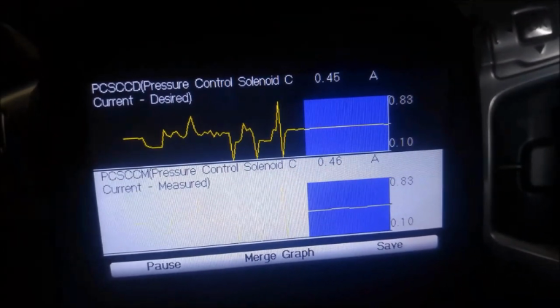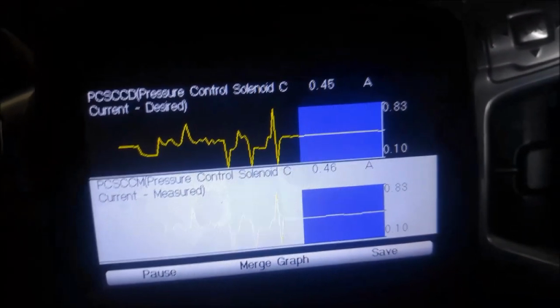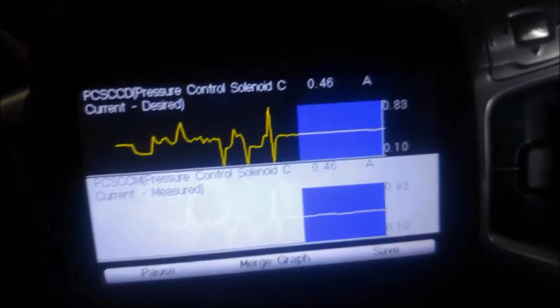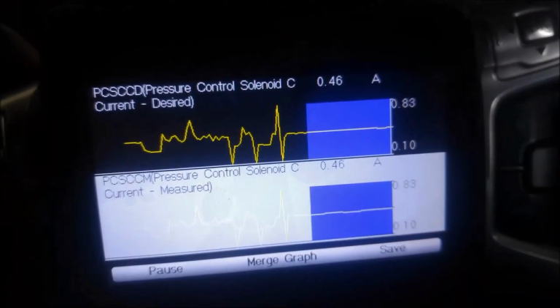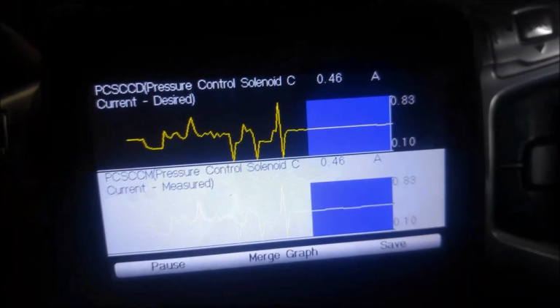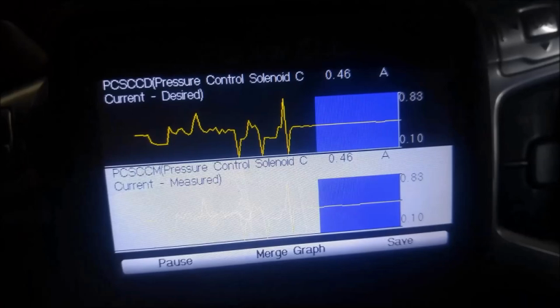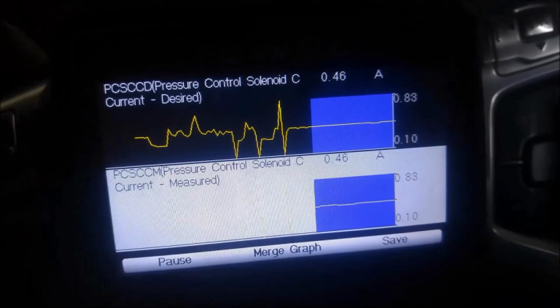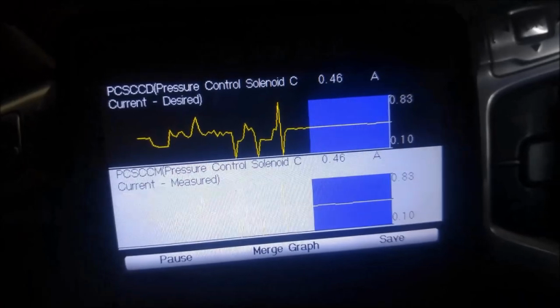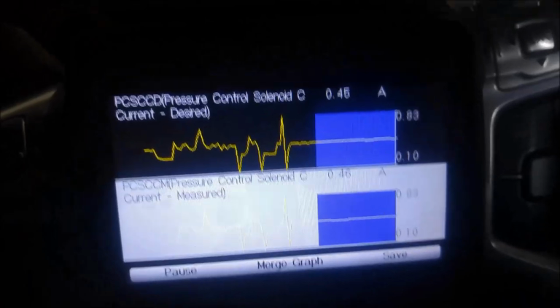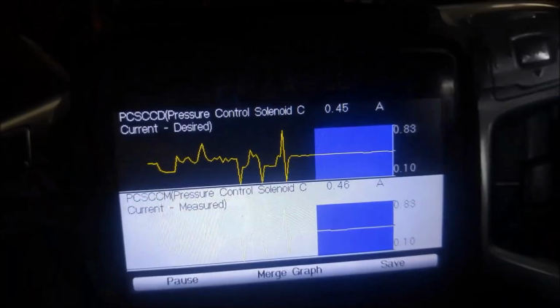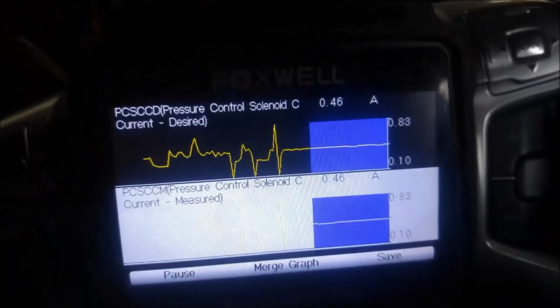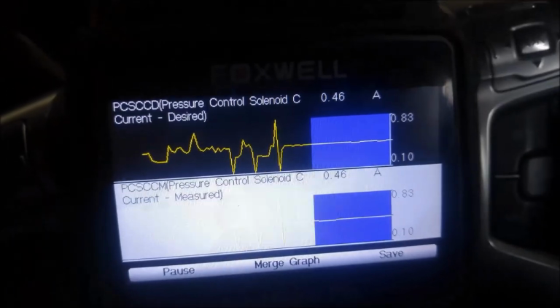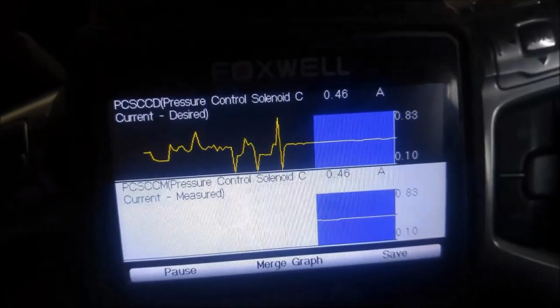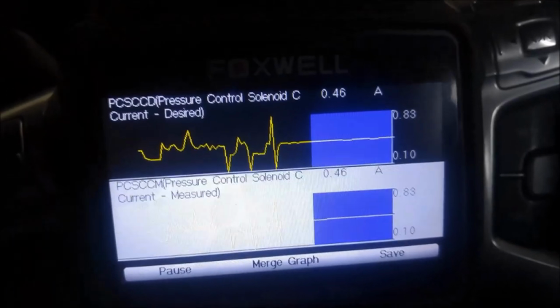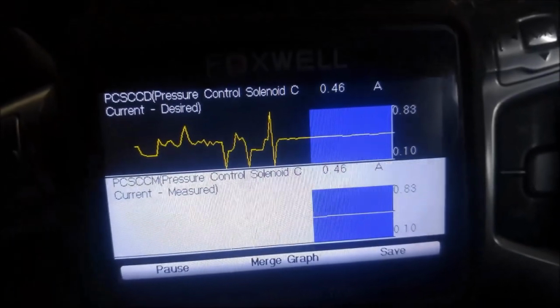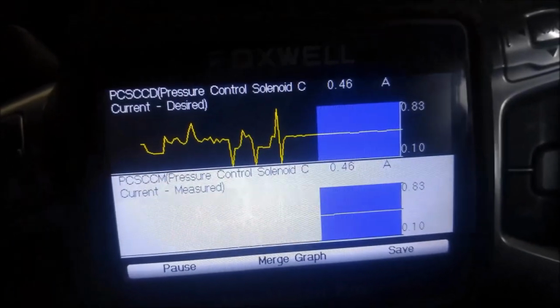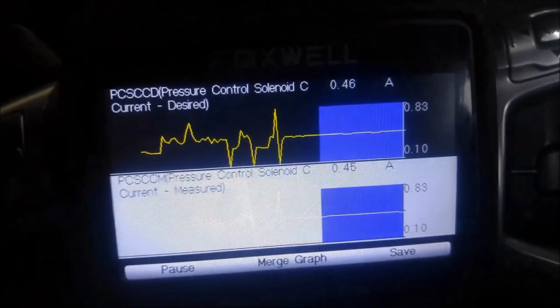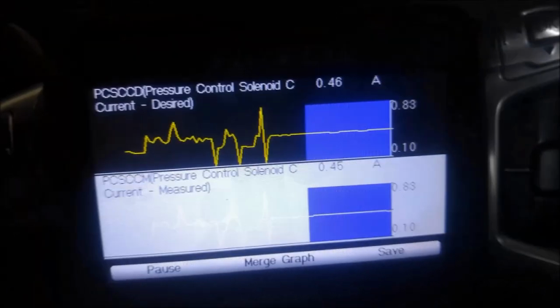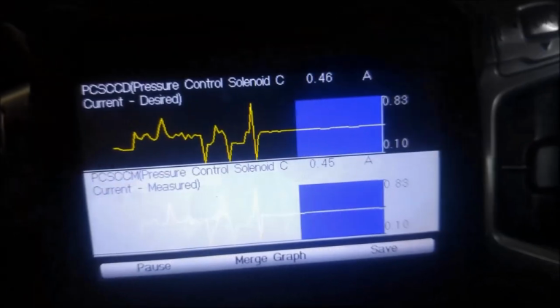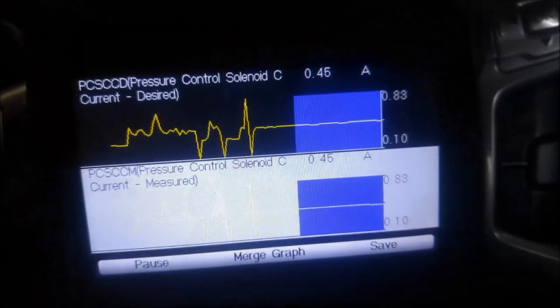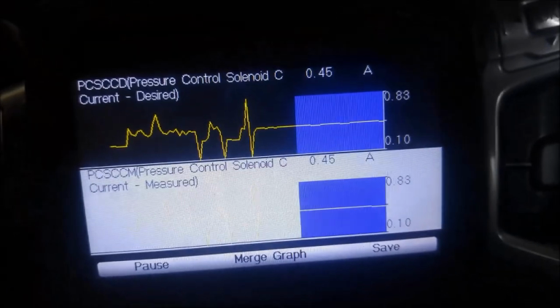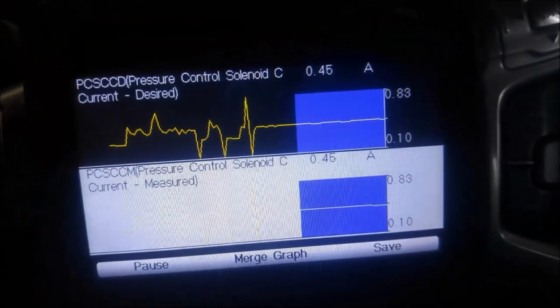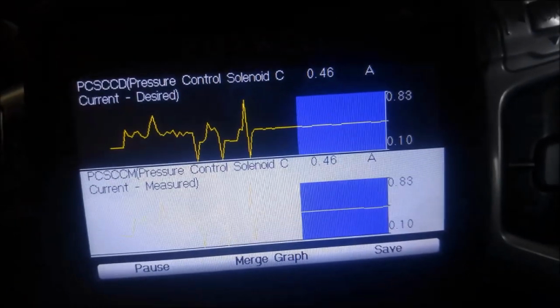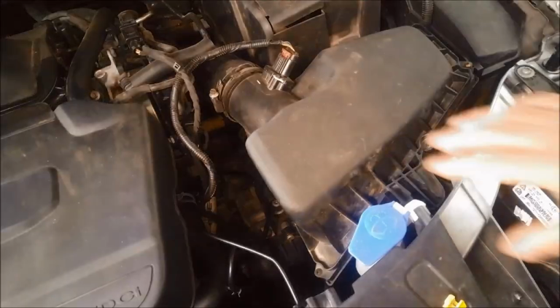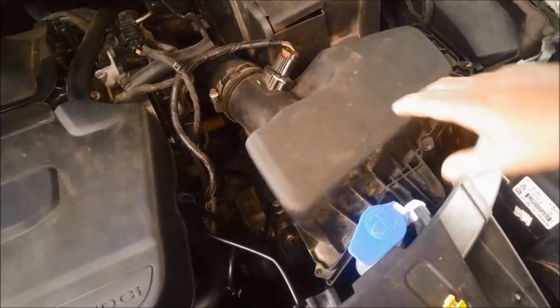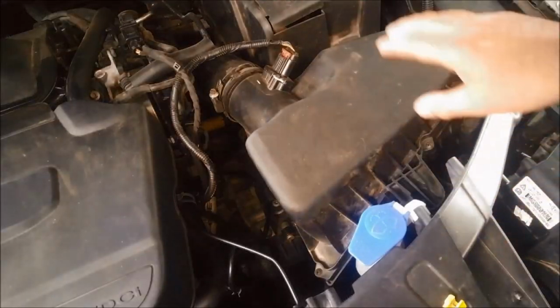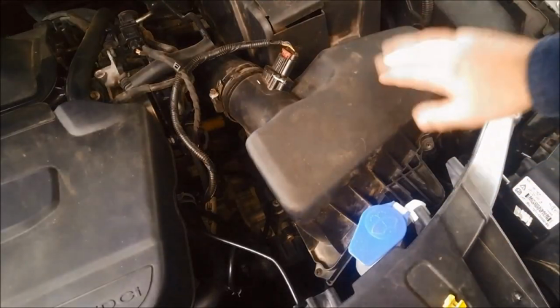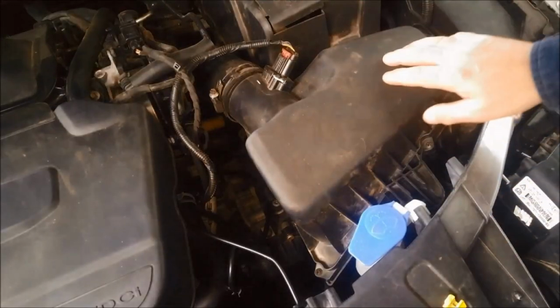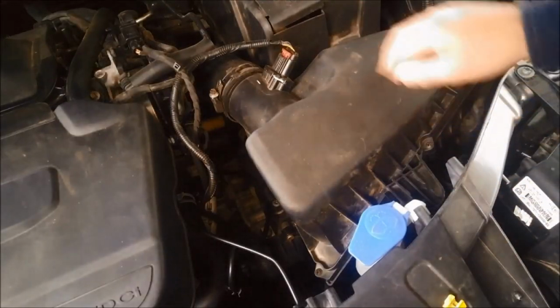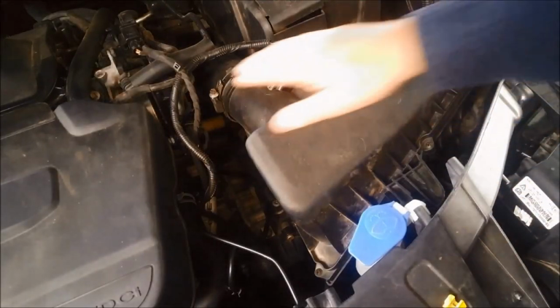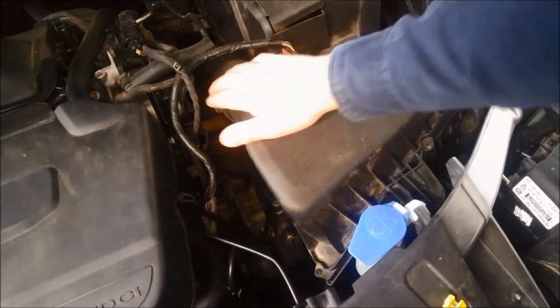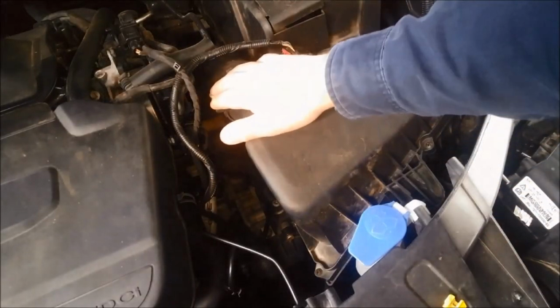Definitely contaminated solenoids, probably due to not being serviced regularly. So to get the air filter out...